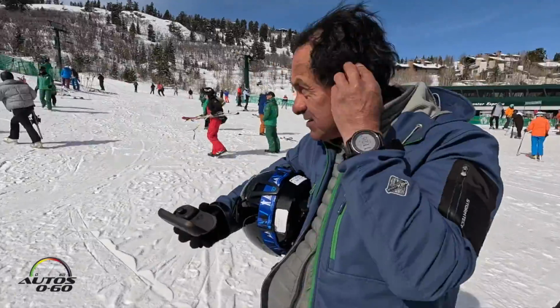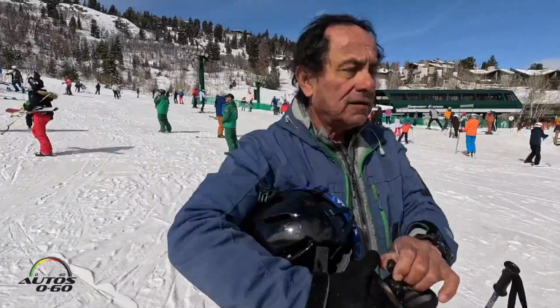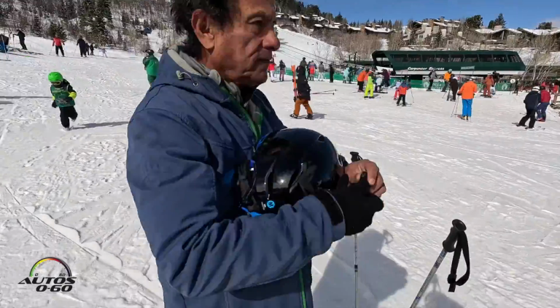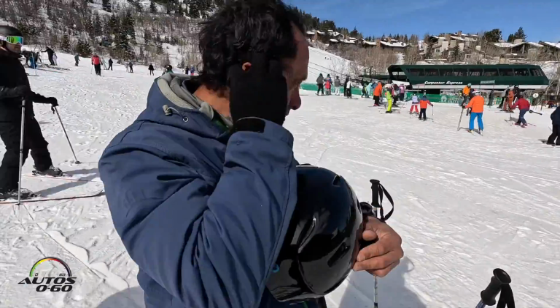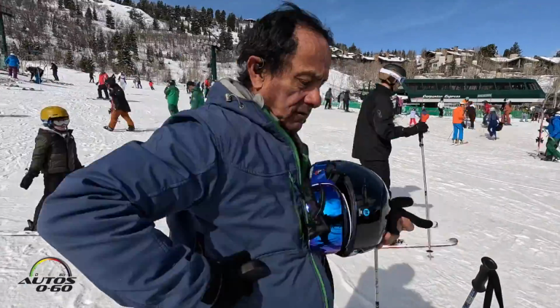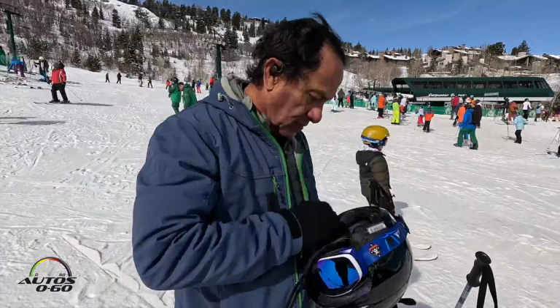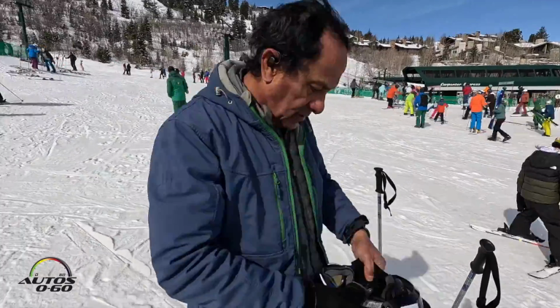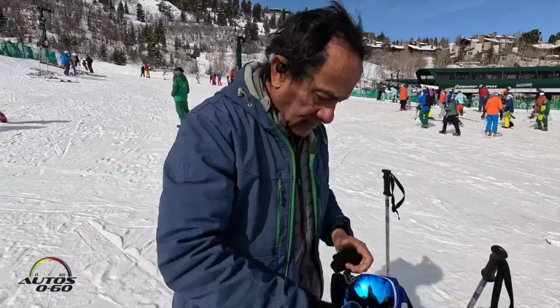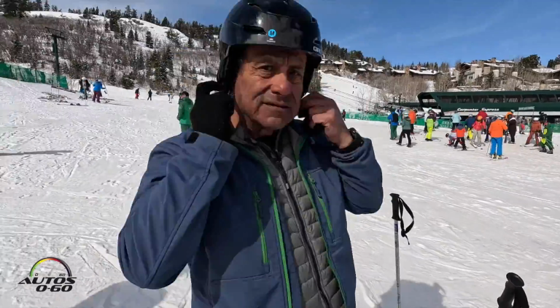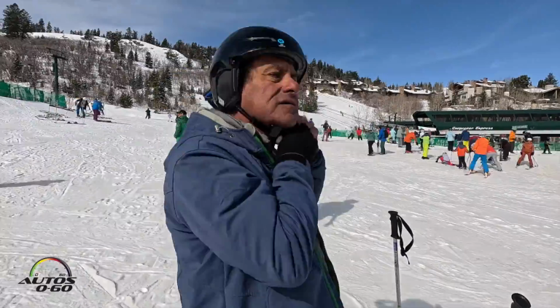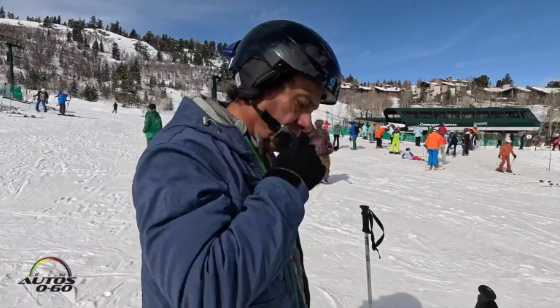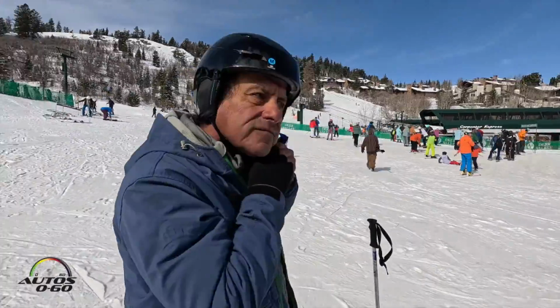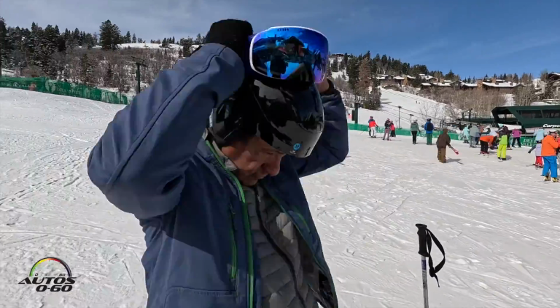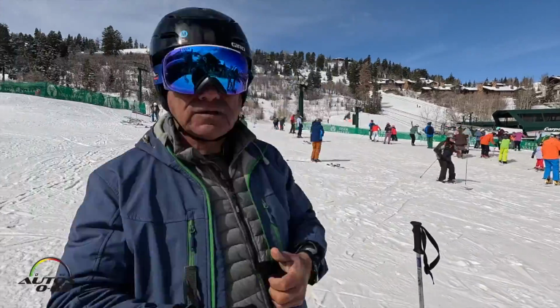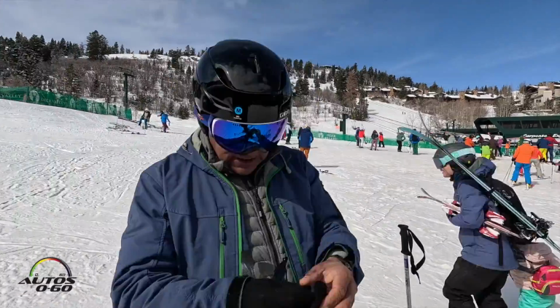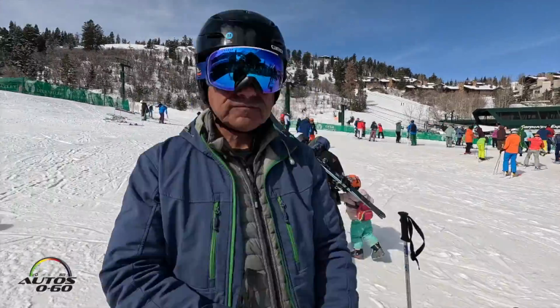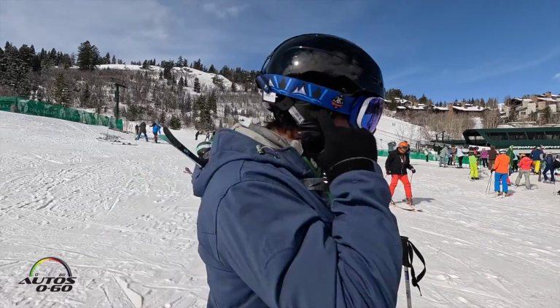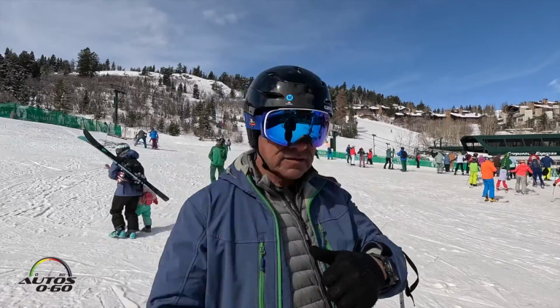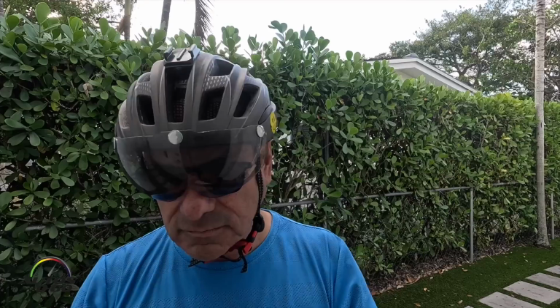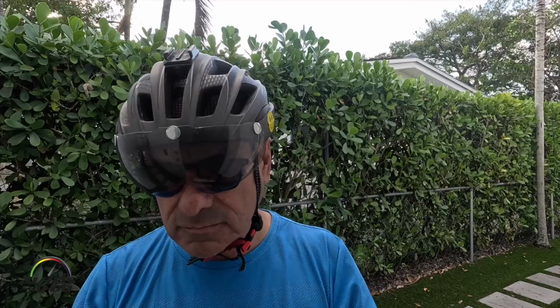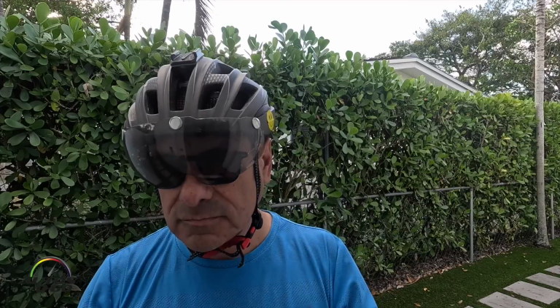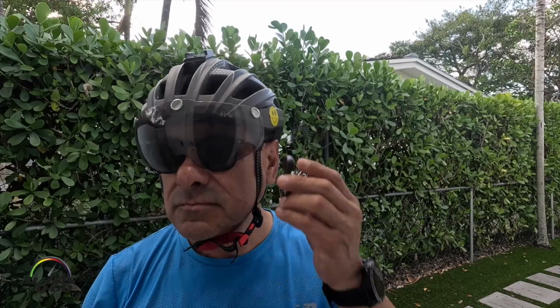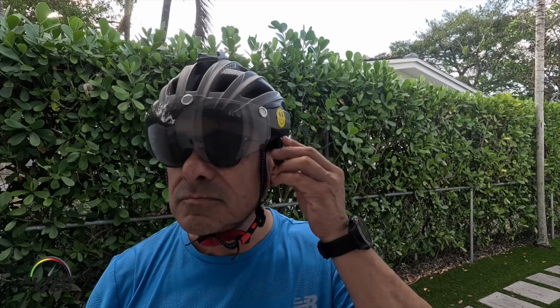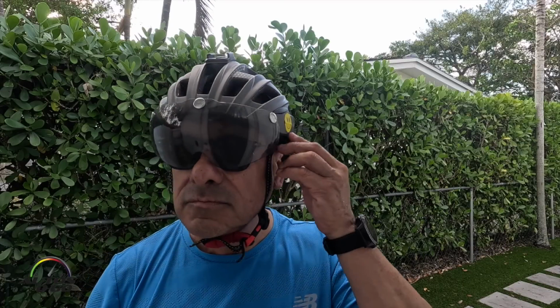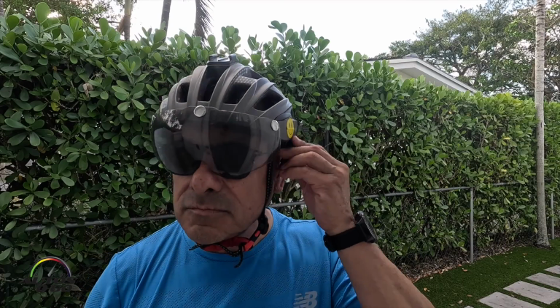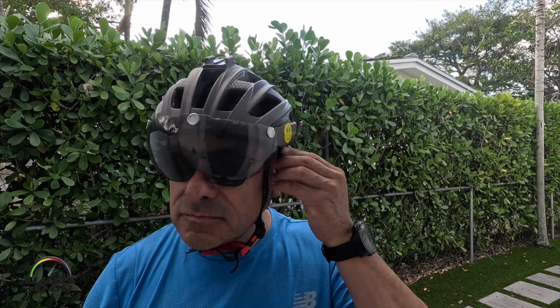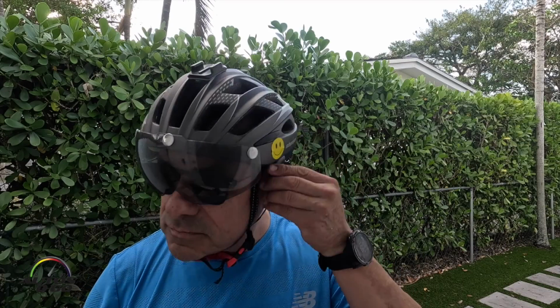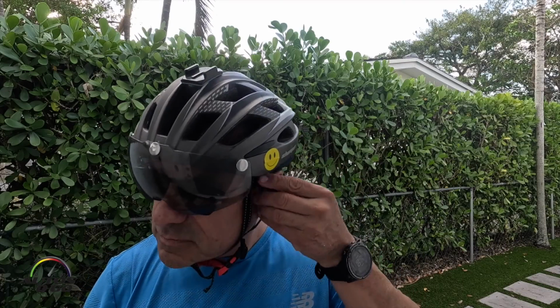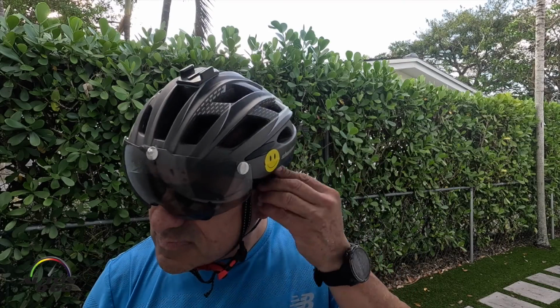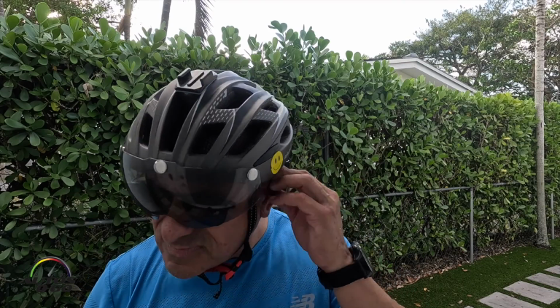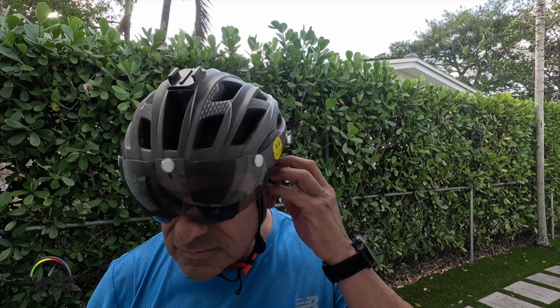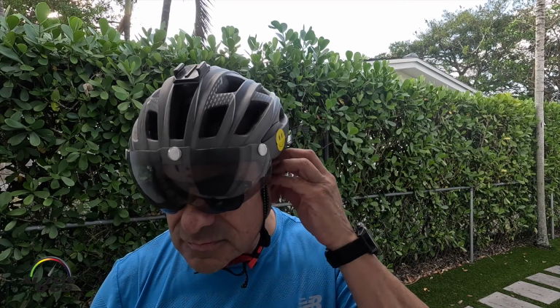I'm gonna do a little testing tomorrow skiing, and then back at home when I go on a bicycle ride.